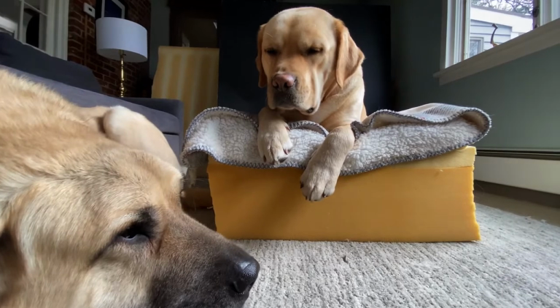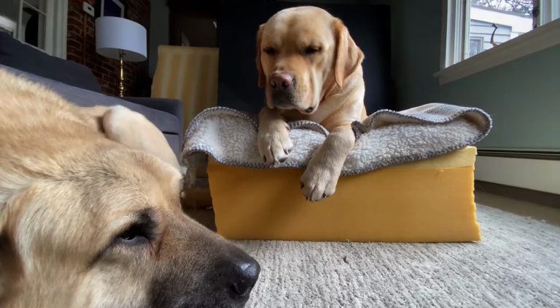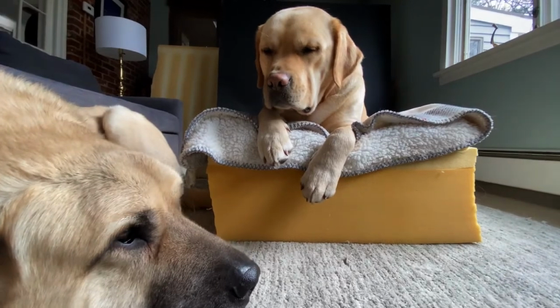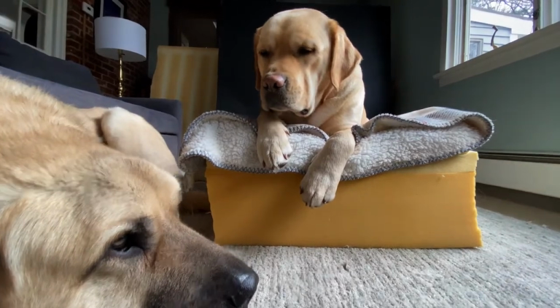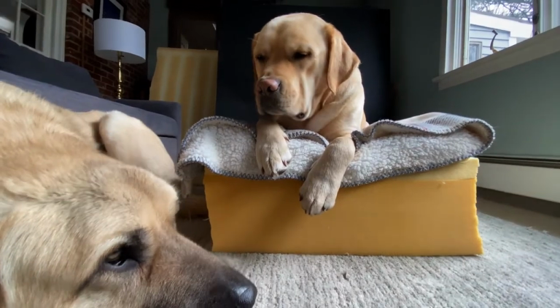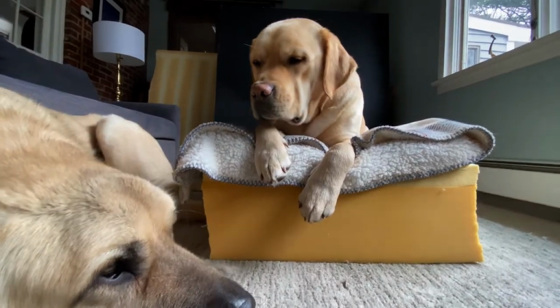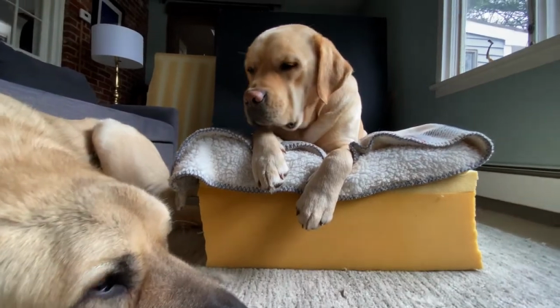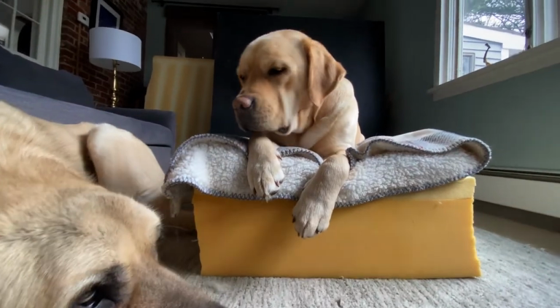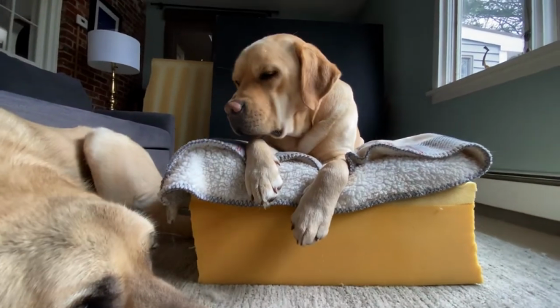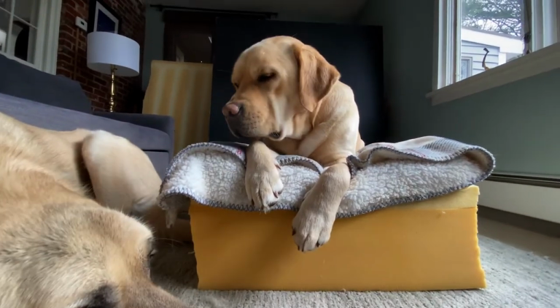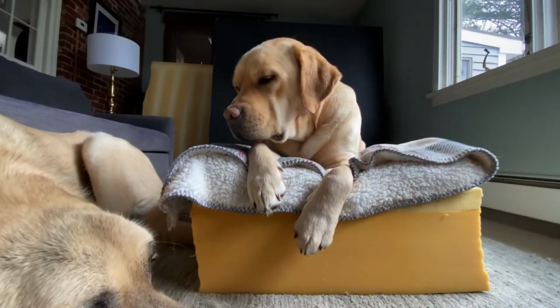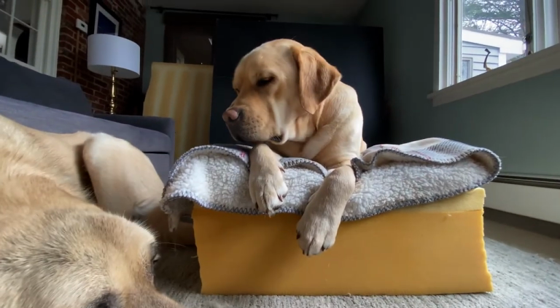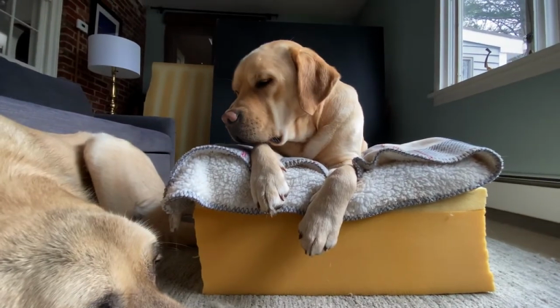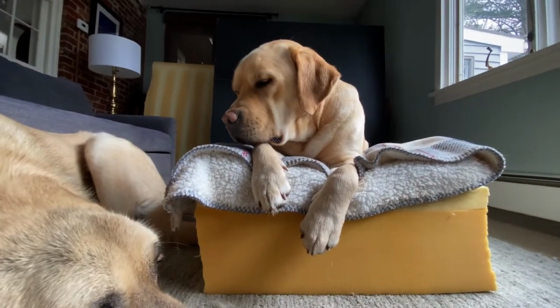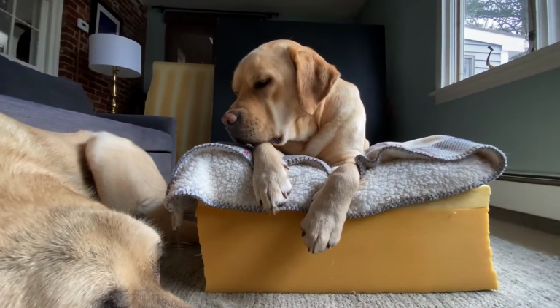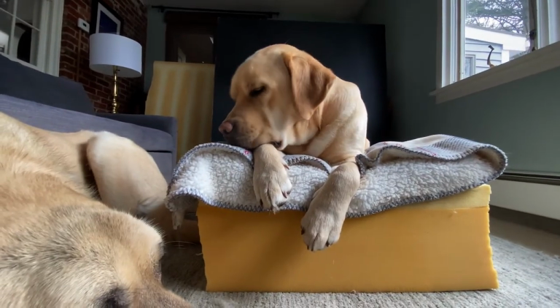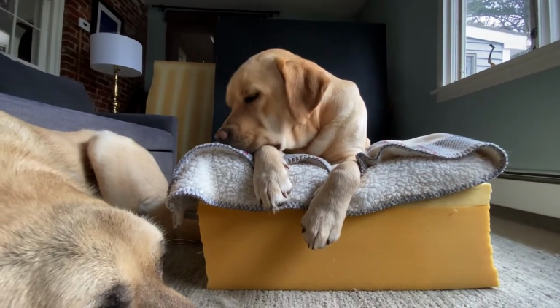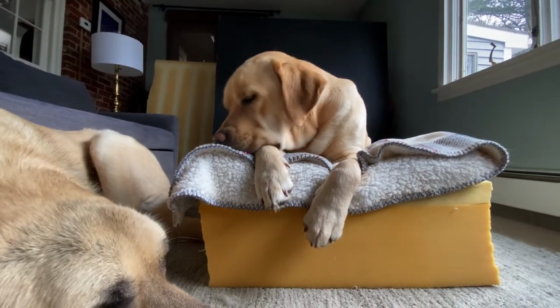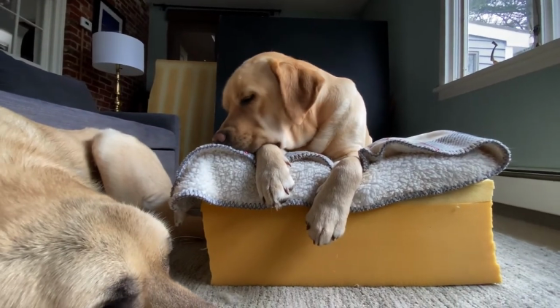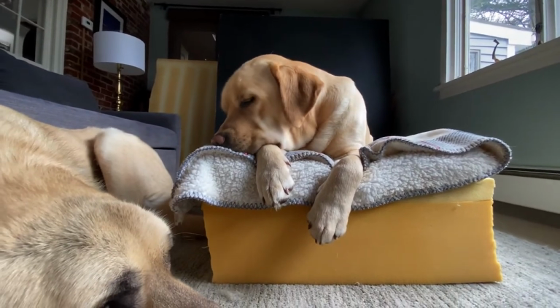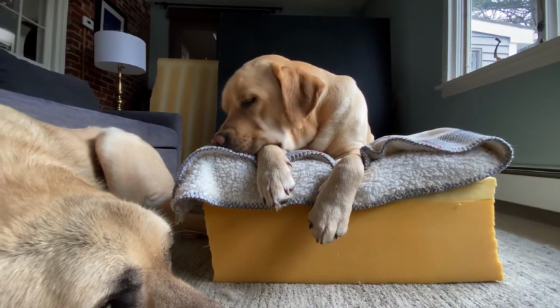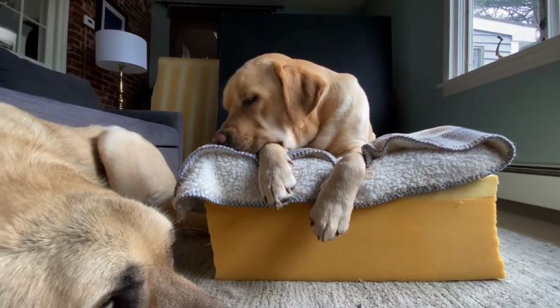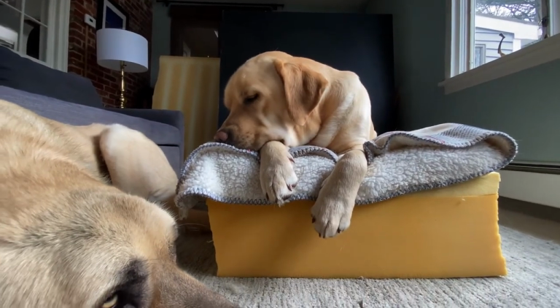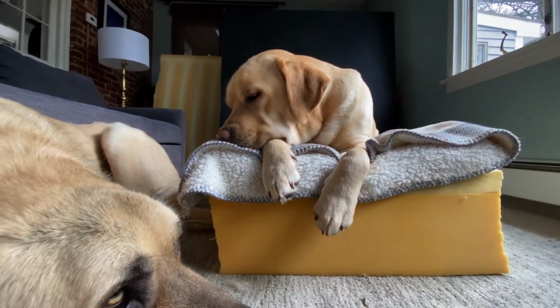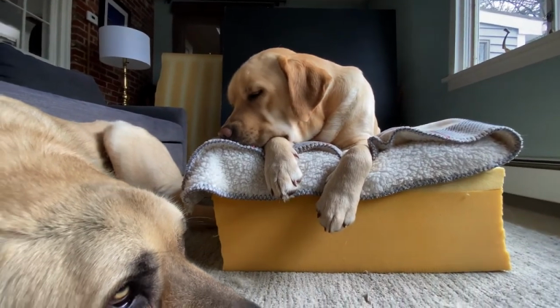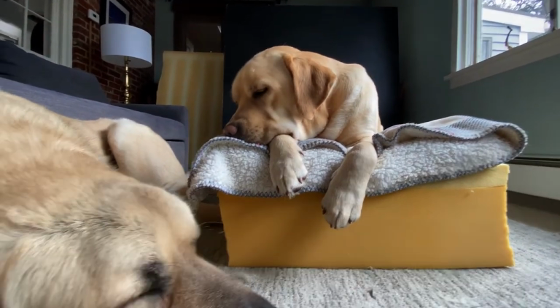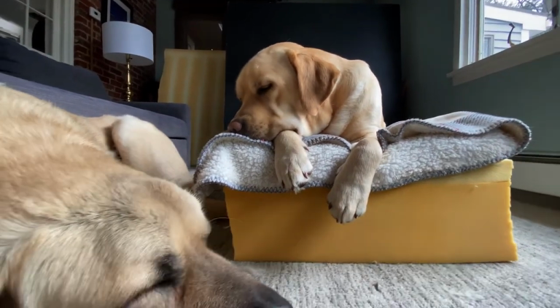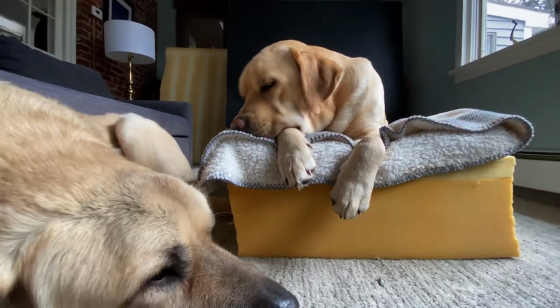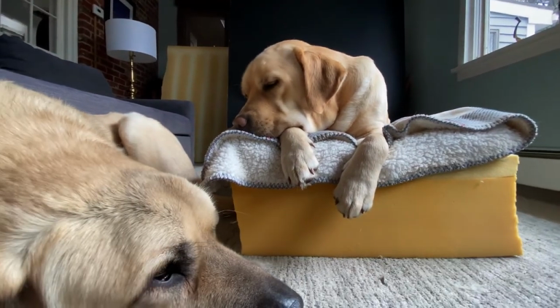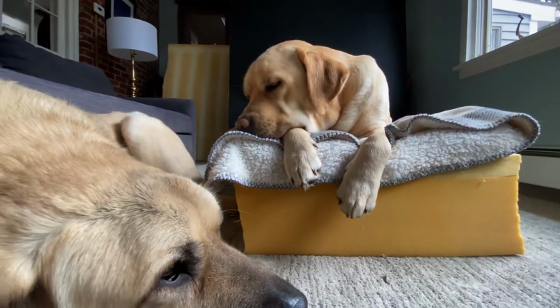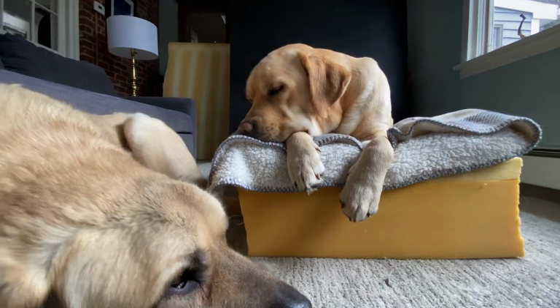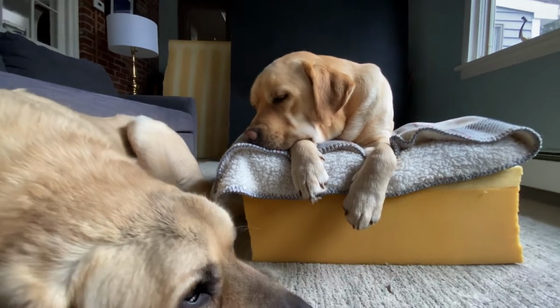I think Louie's about to go — he looks very, very comfortable. Night, Lou.